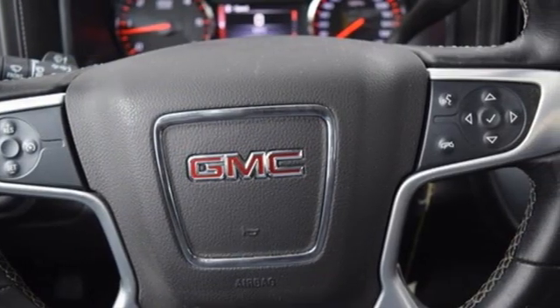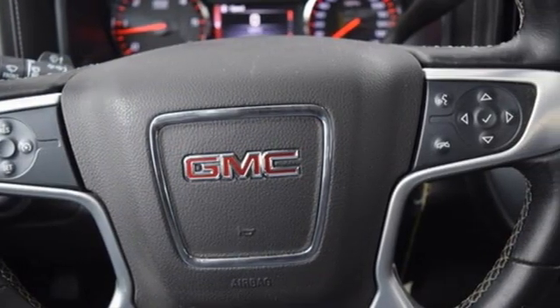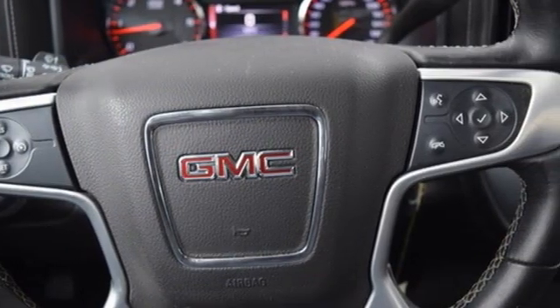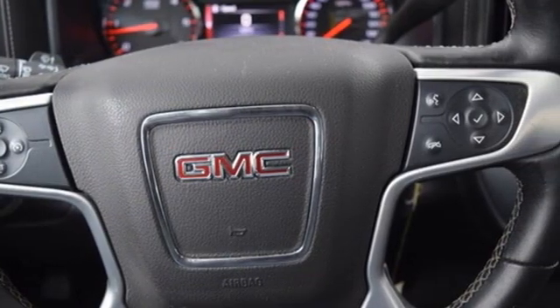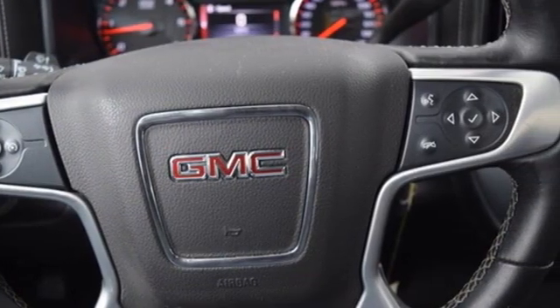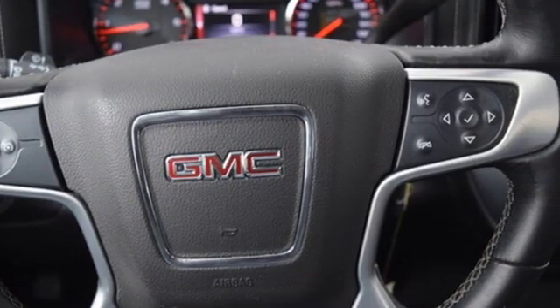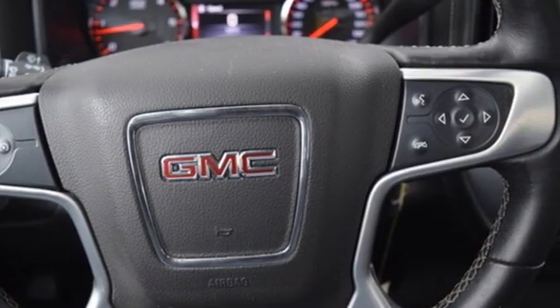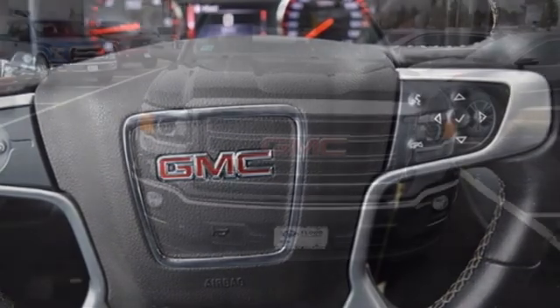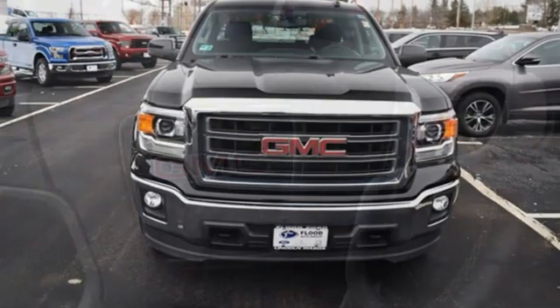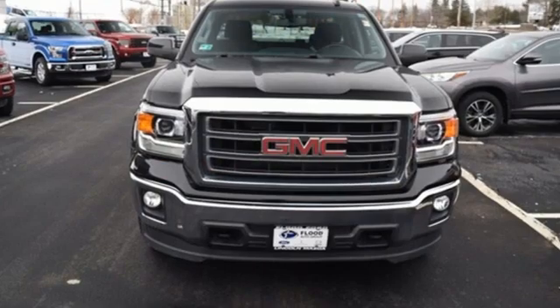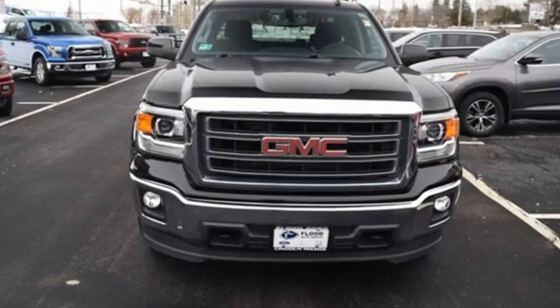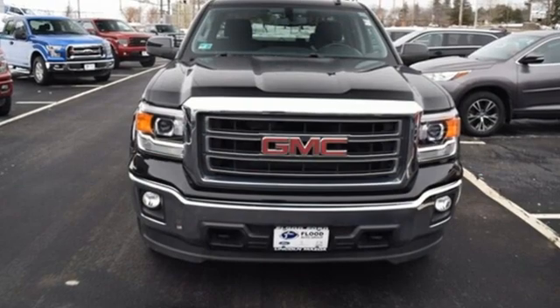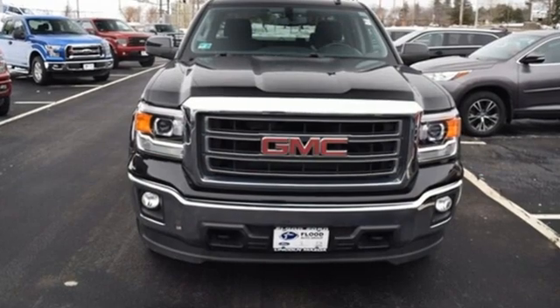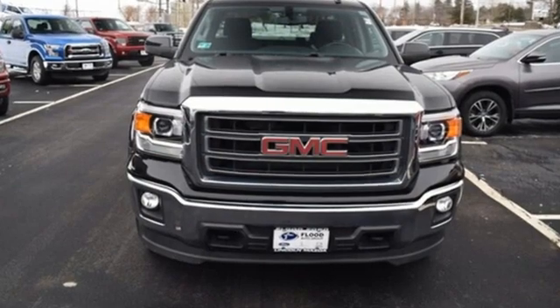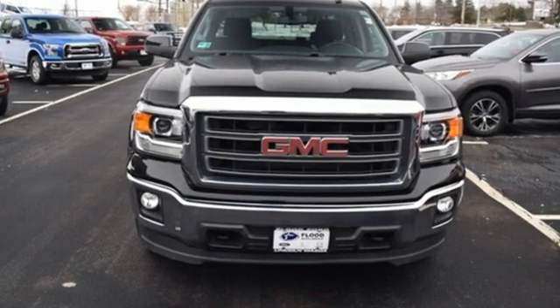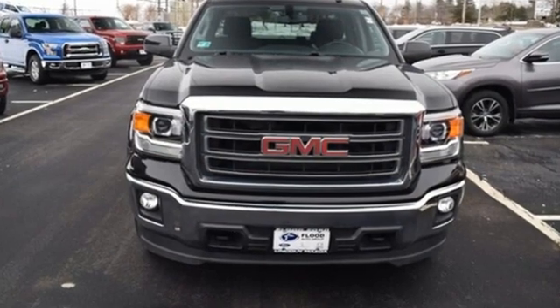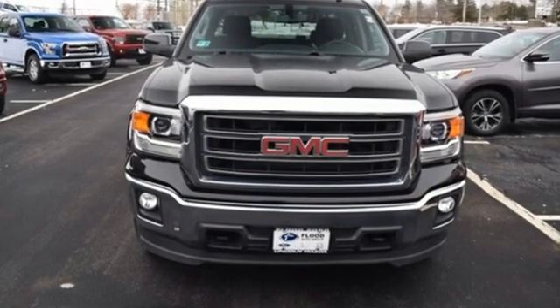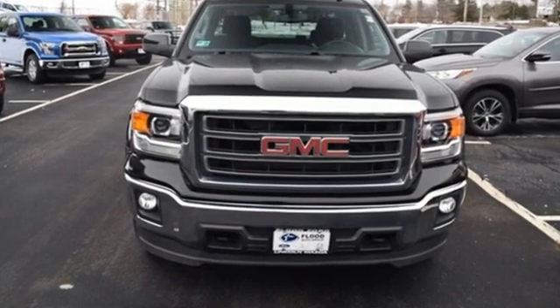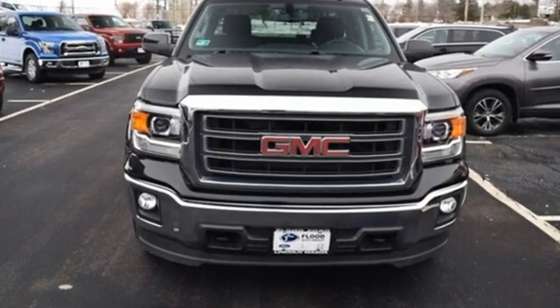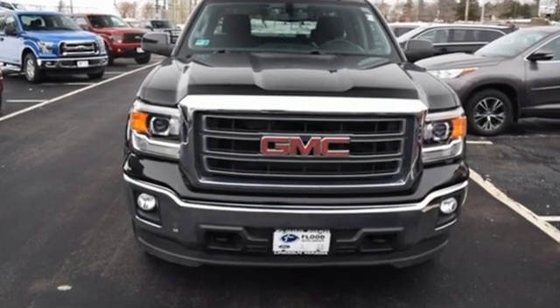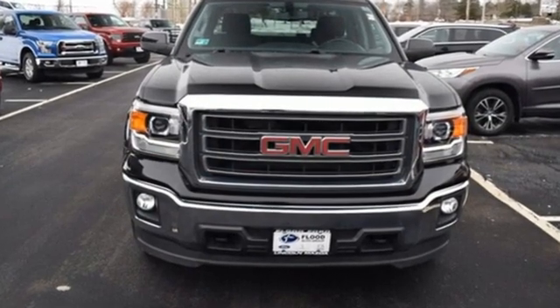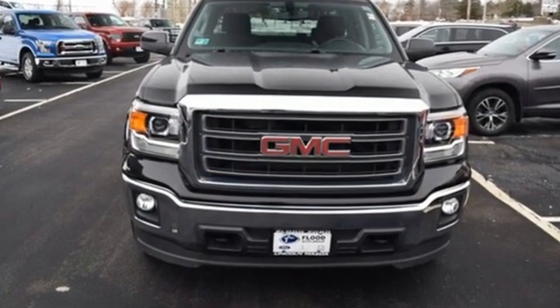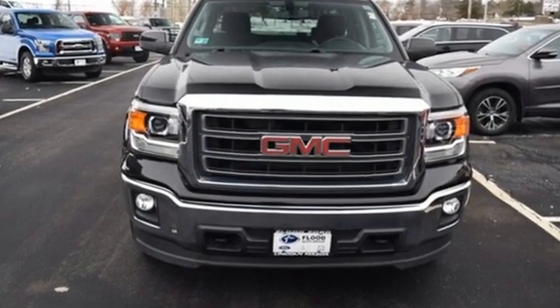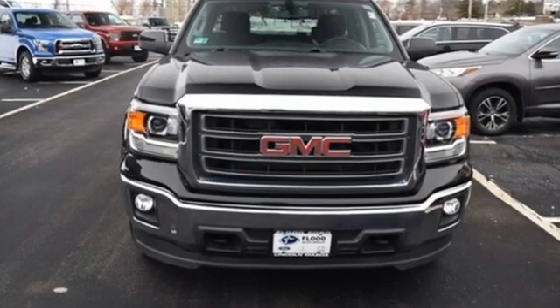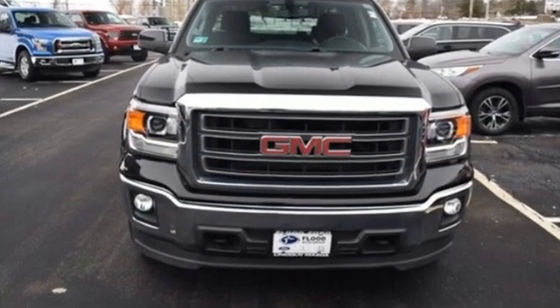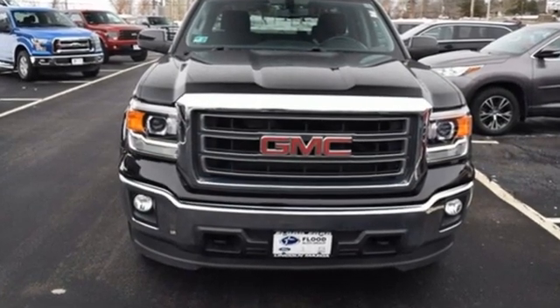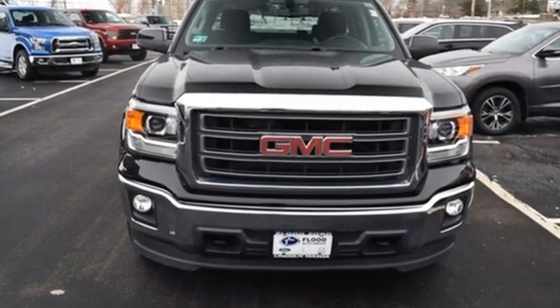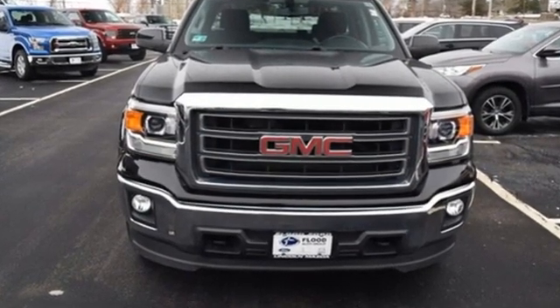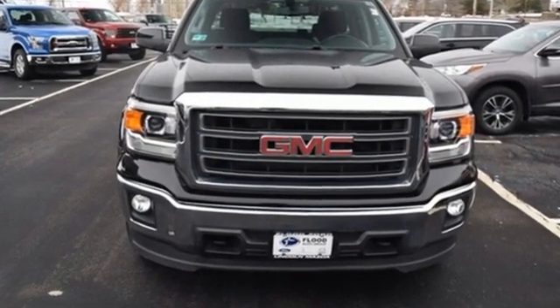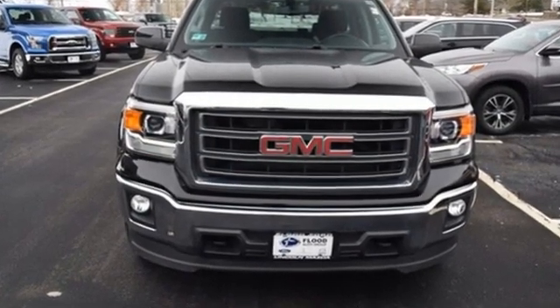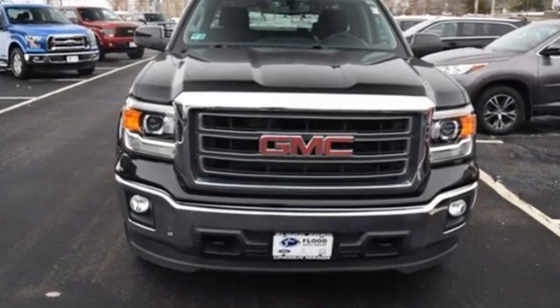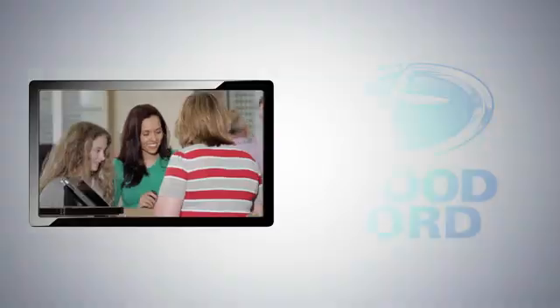GMC — professional-grade vehicles suited to fit your needs. Hurry in today for a test drive.